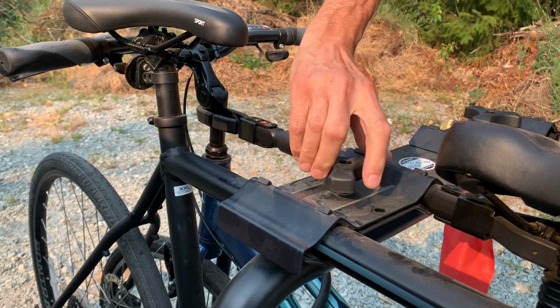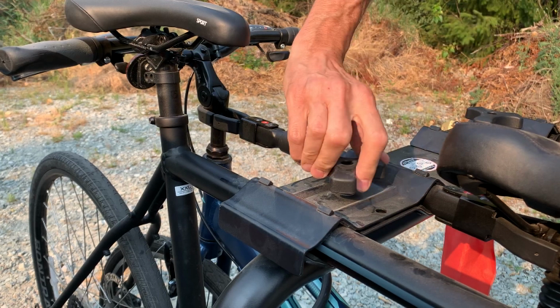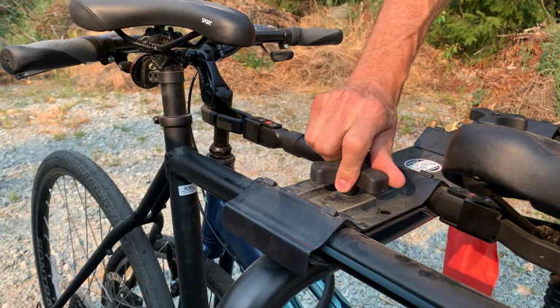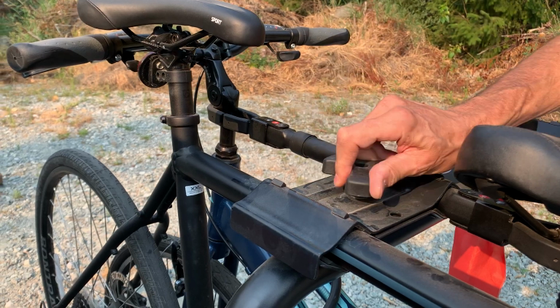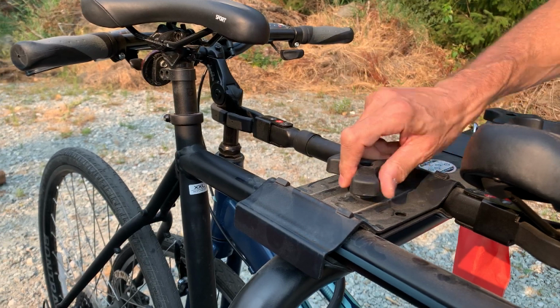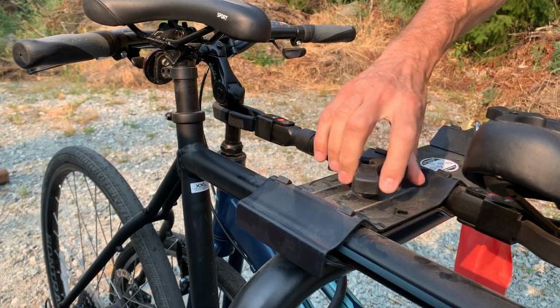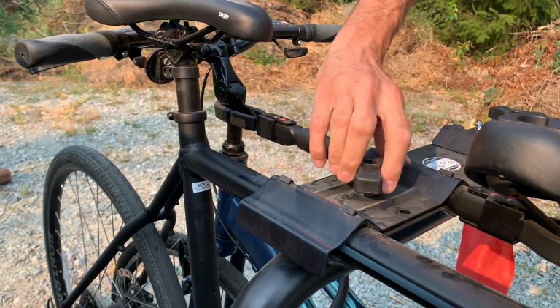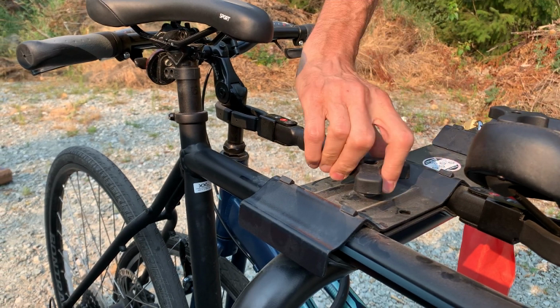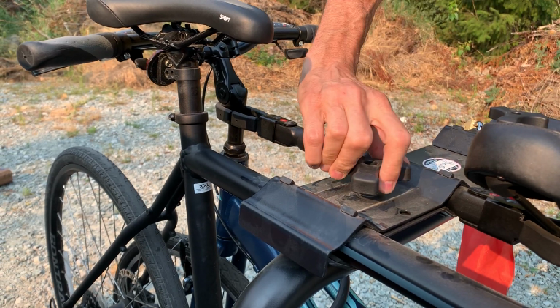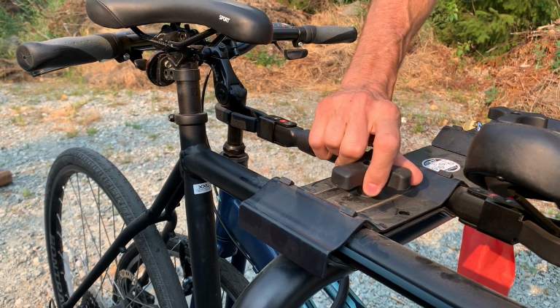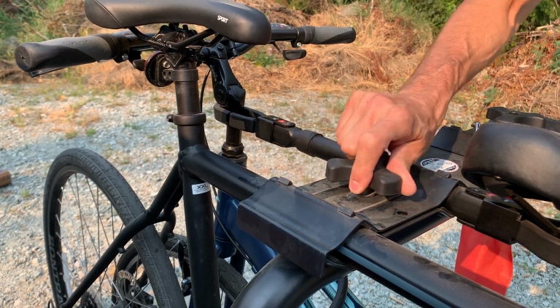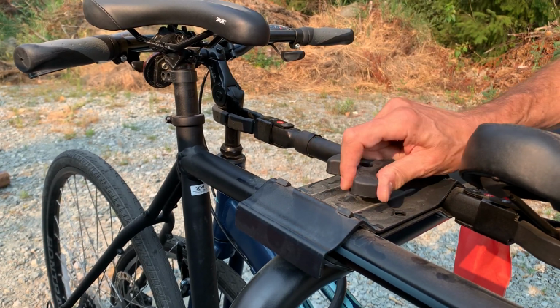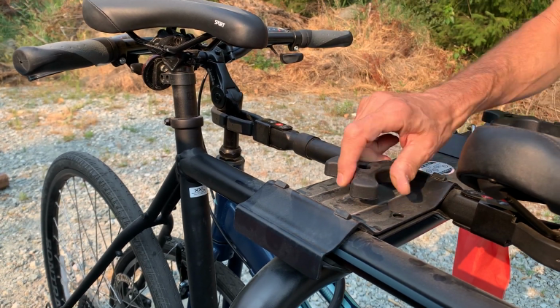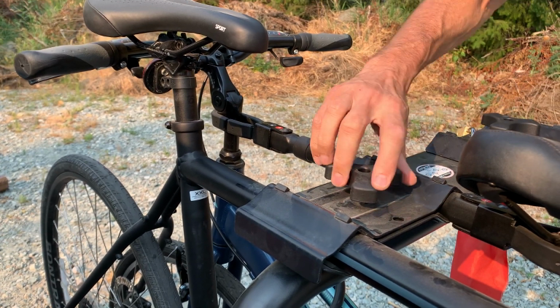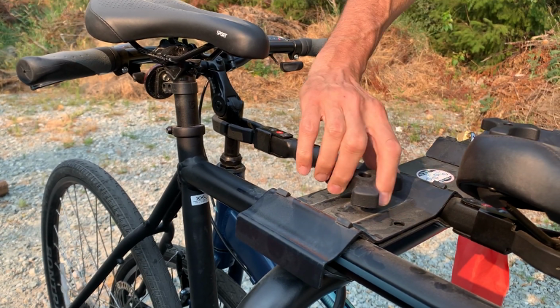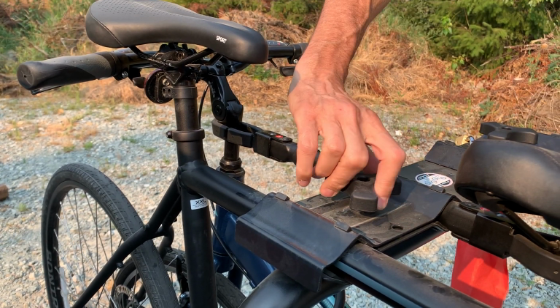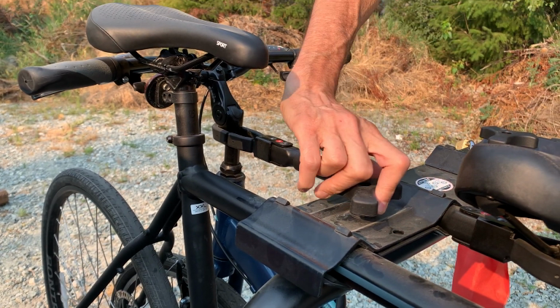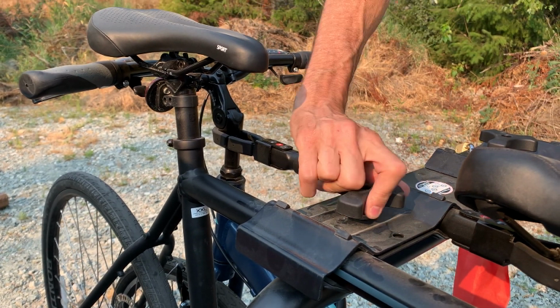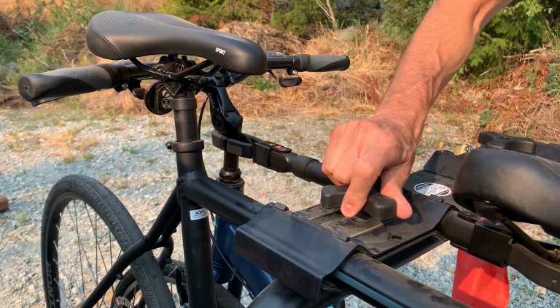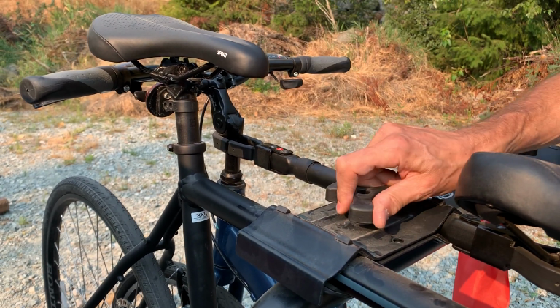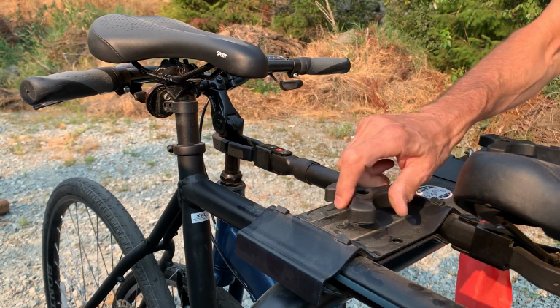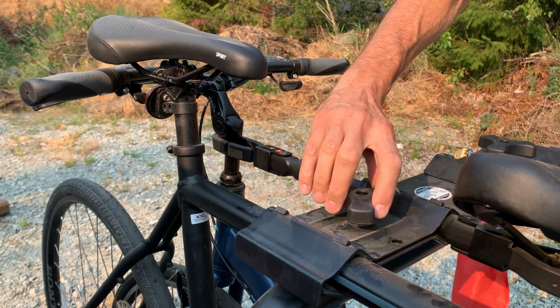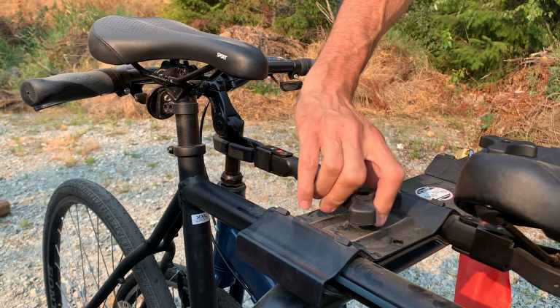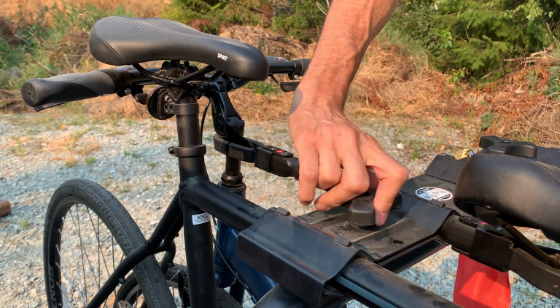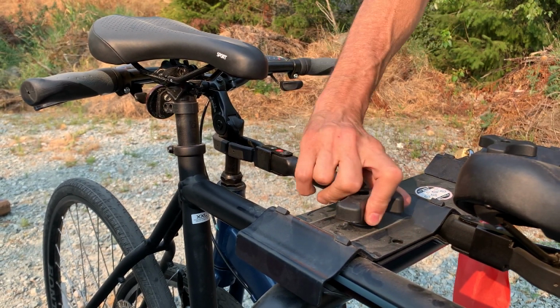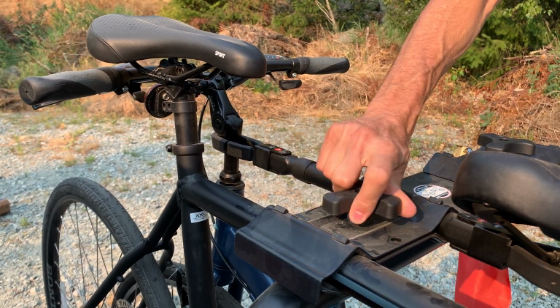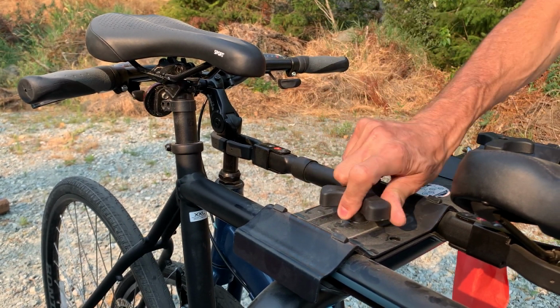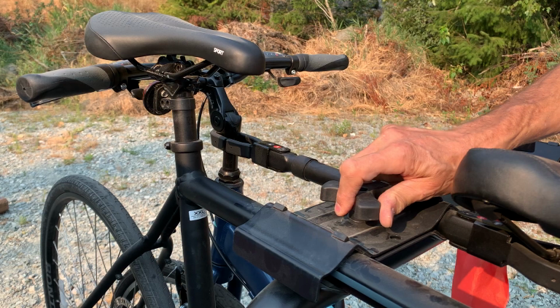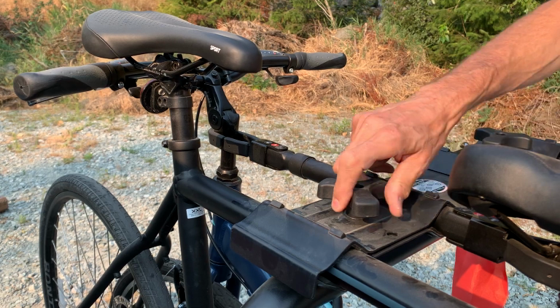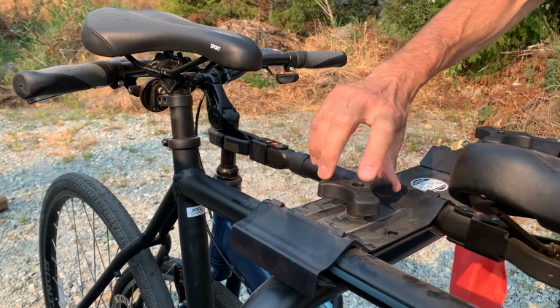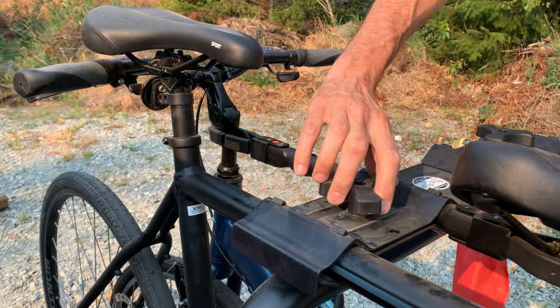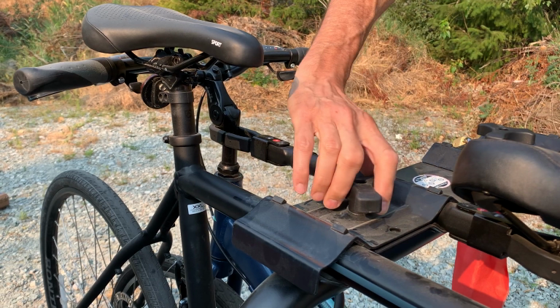The bike rack was around 200 bucks Canadian. It's a CCM bike rack.